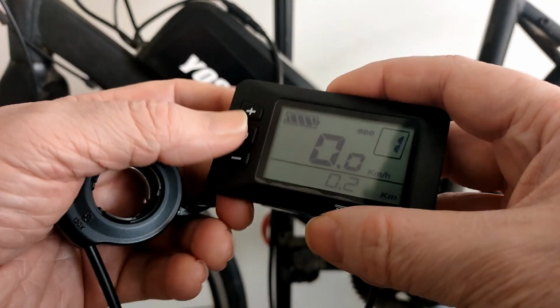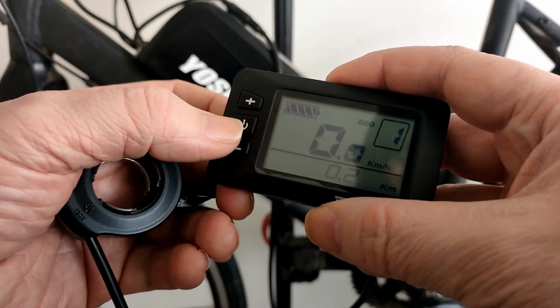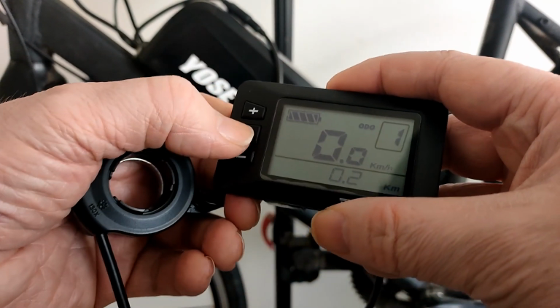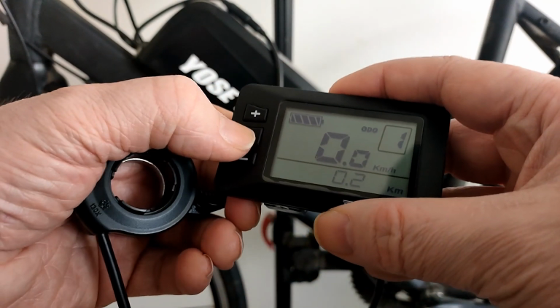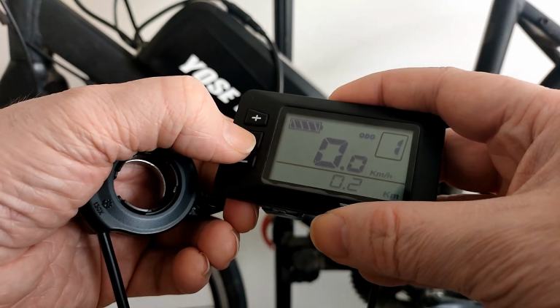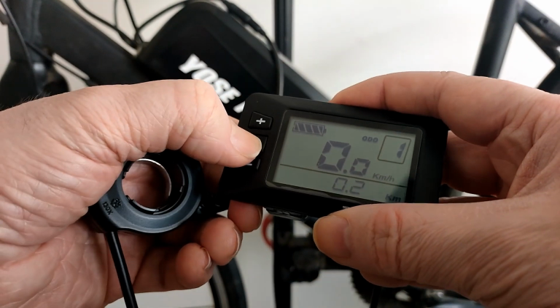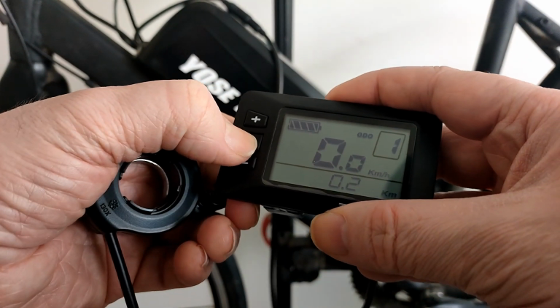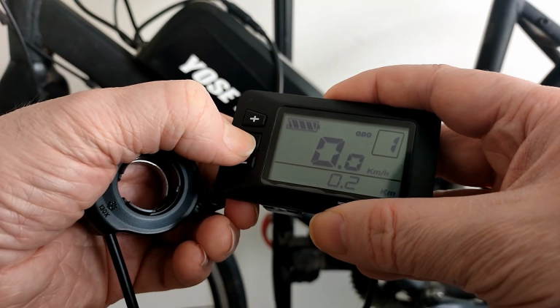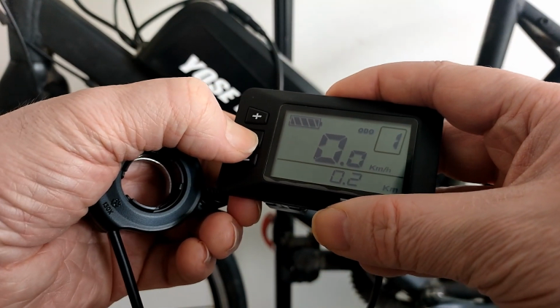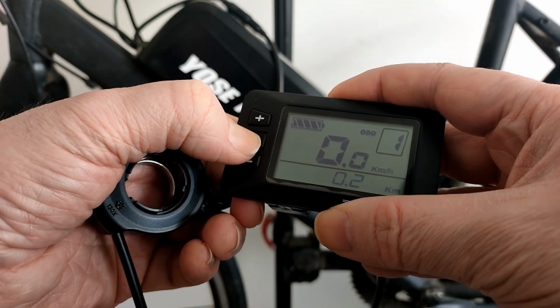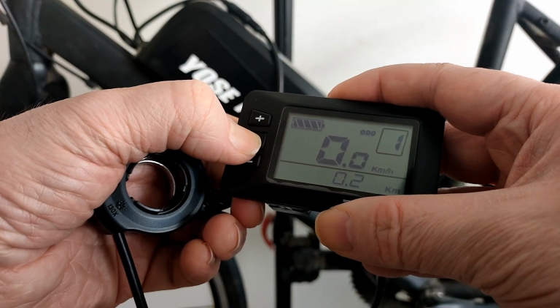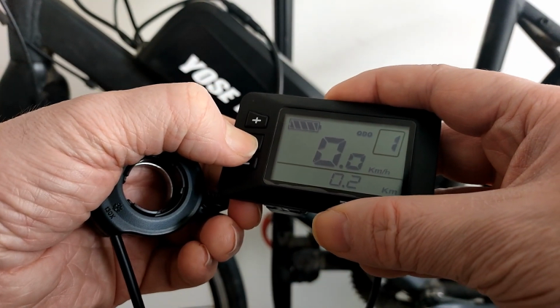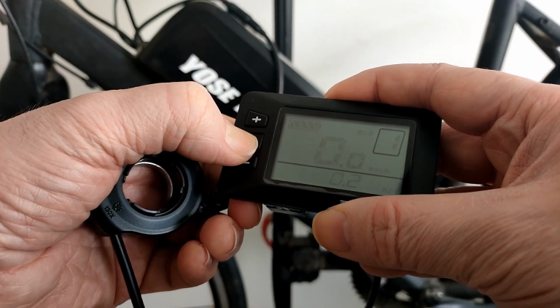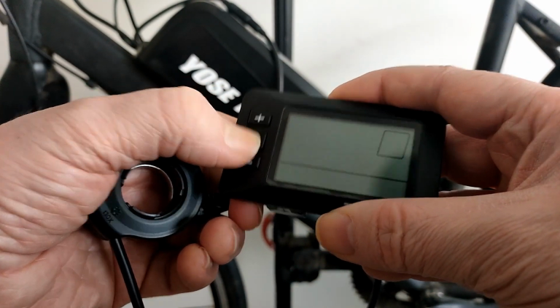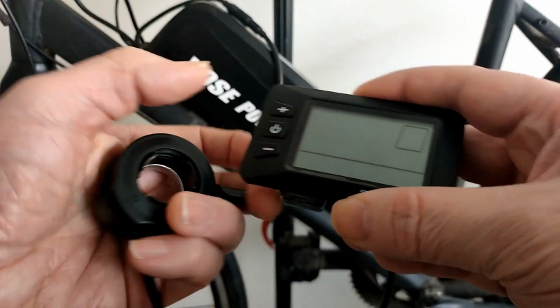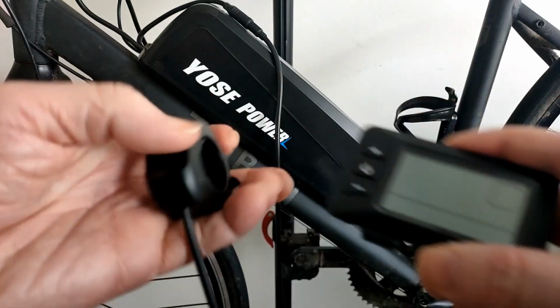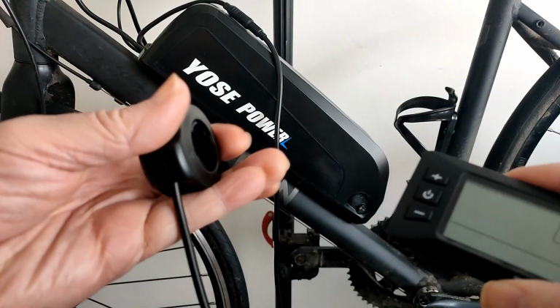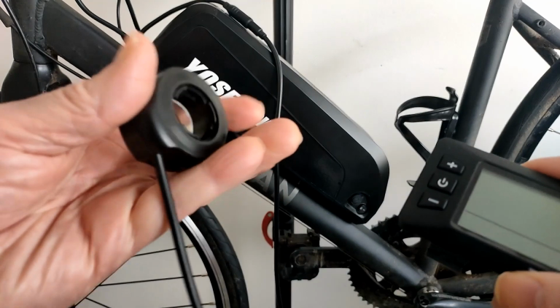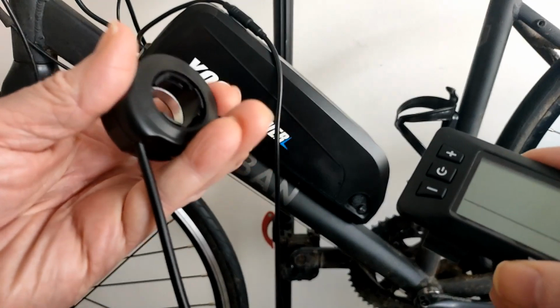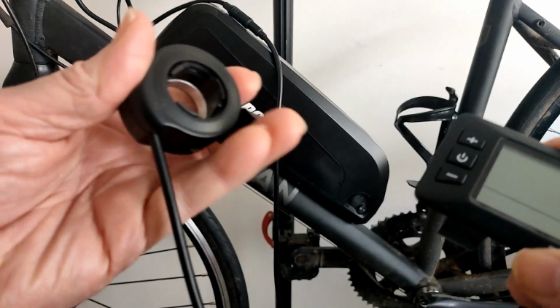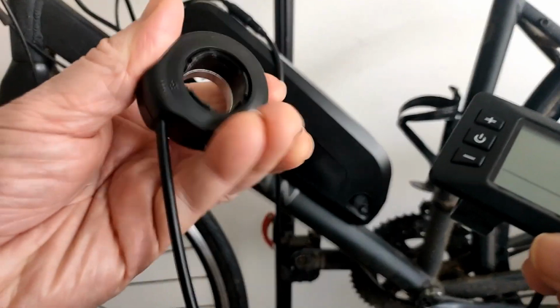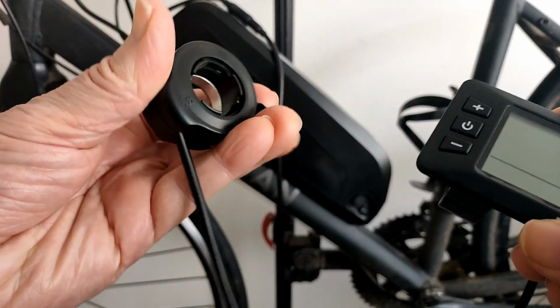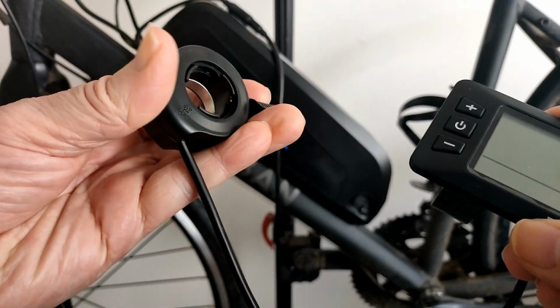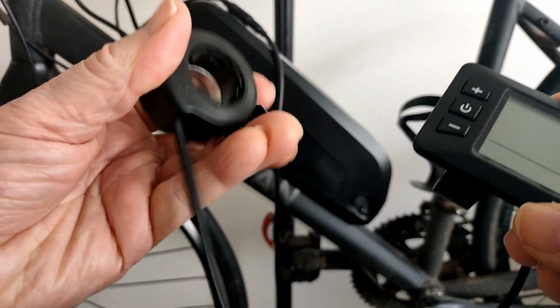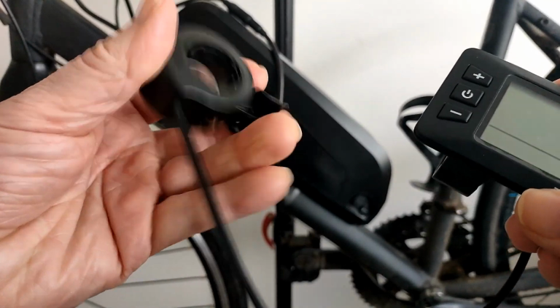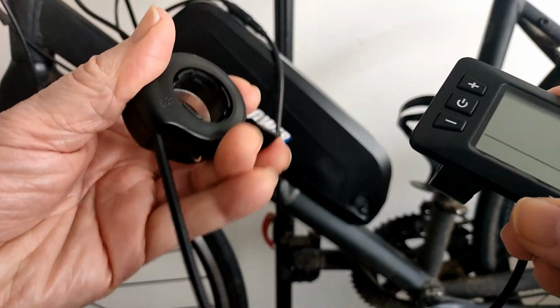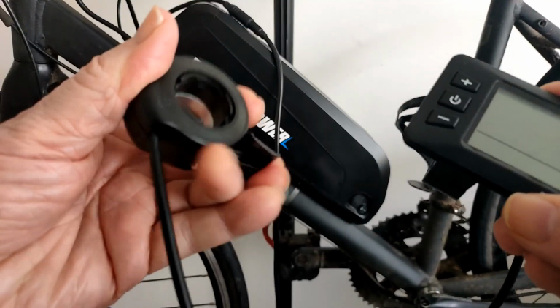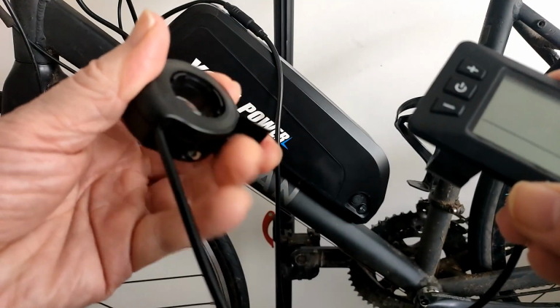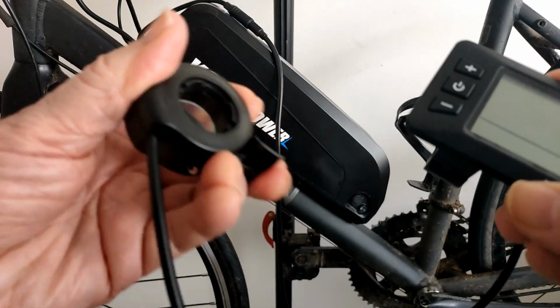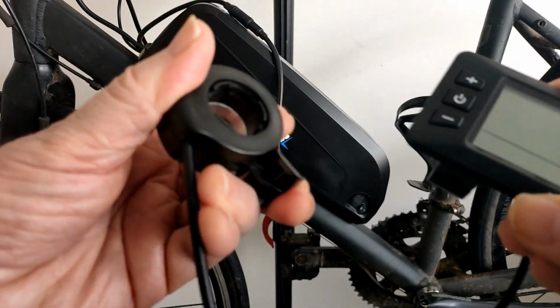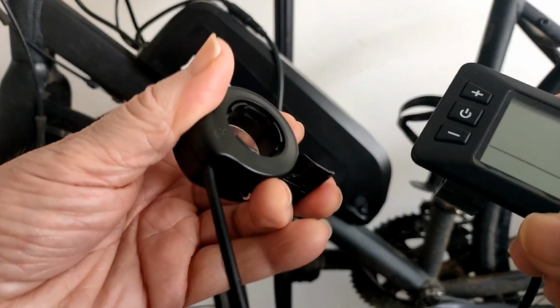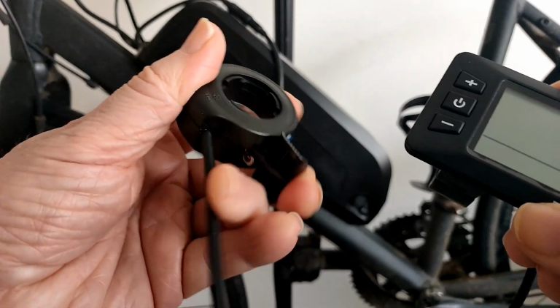The throttle won't work with the LCD switched off. It doesn't work.